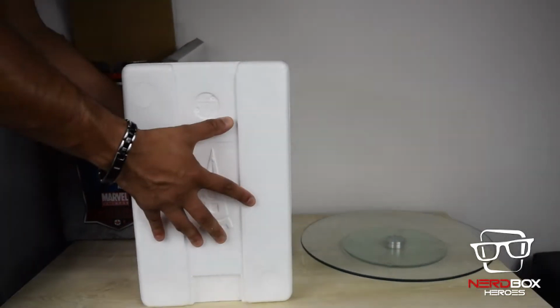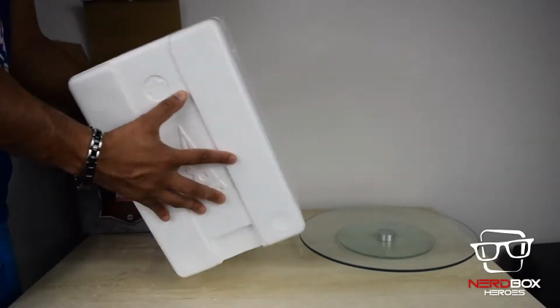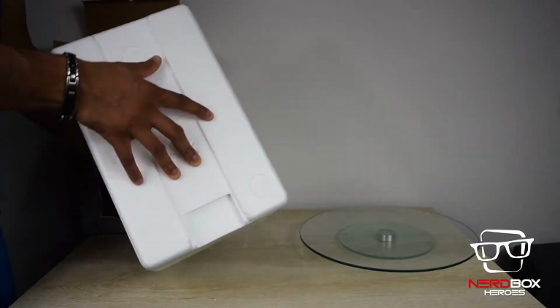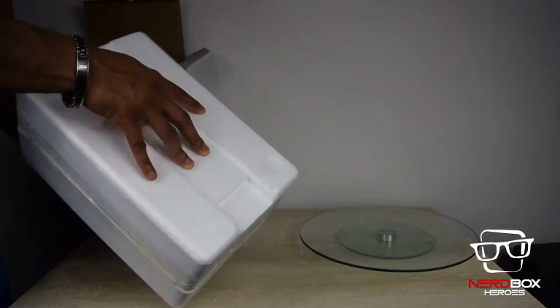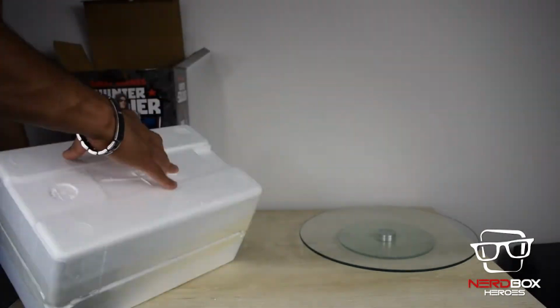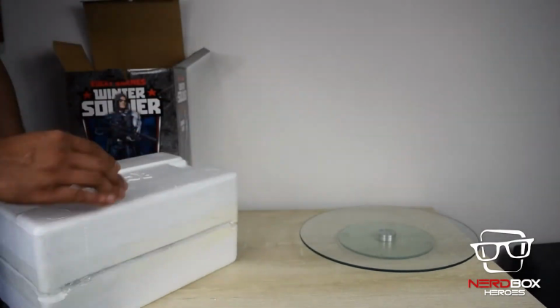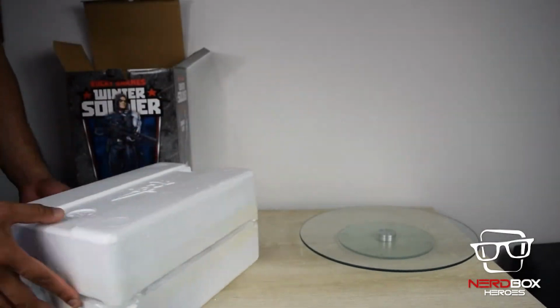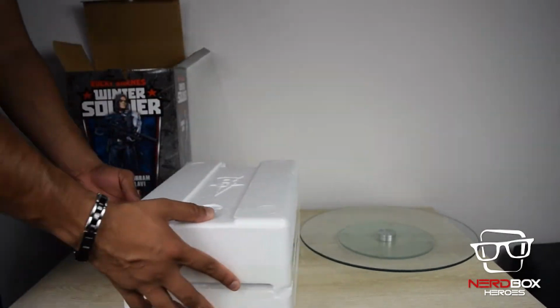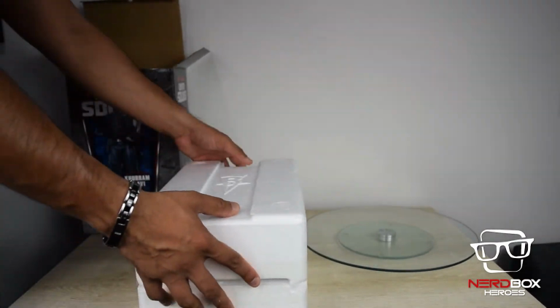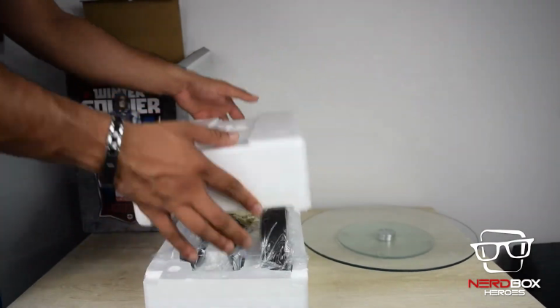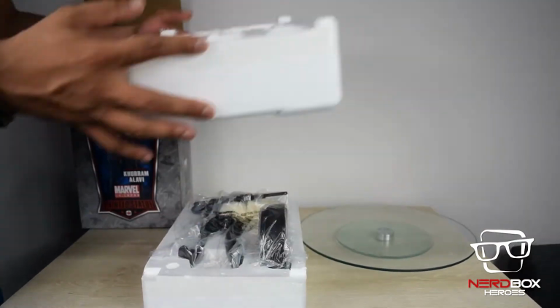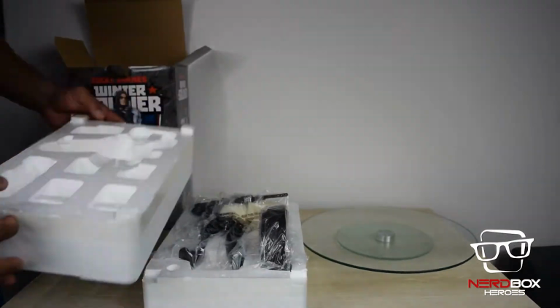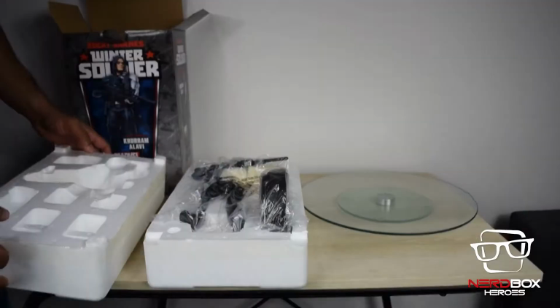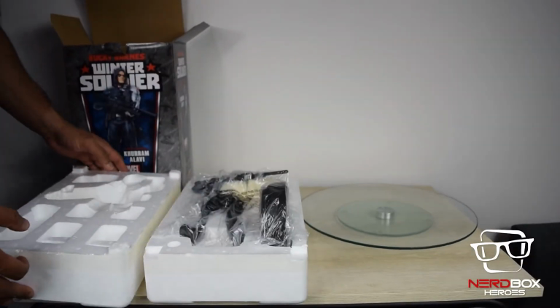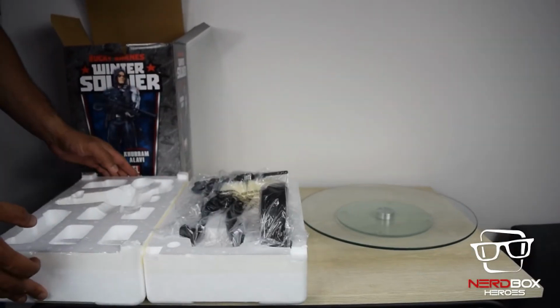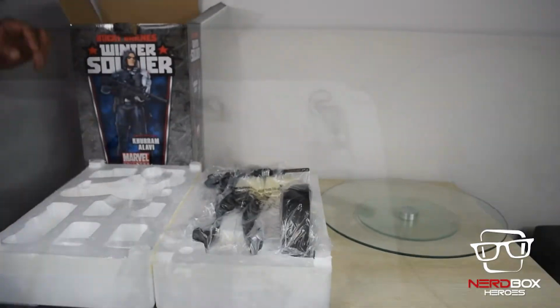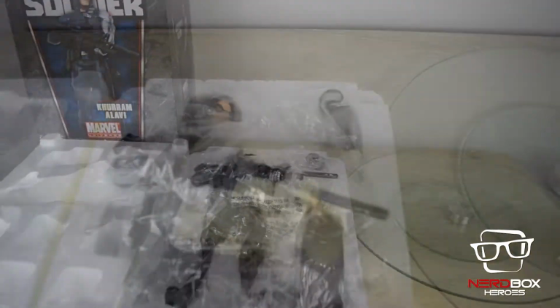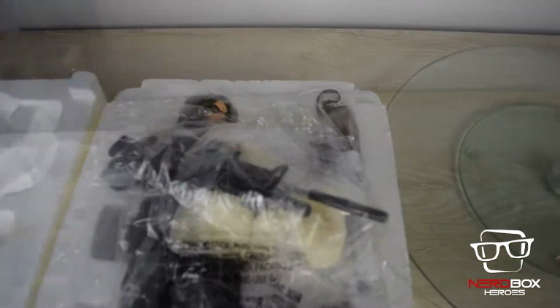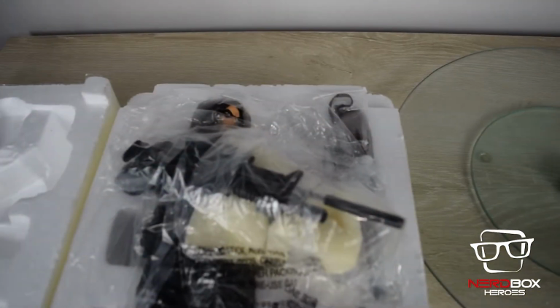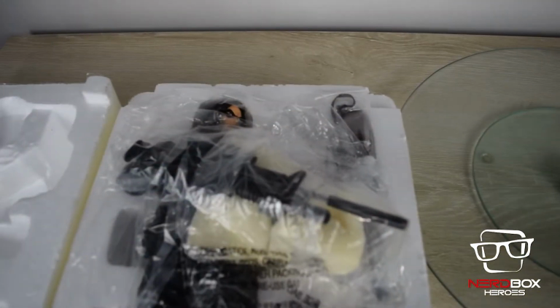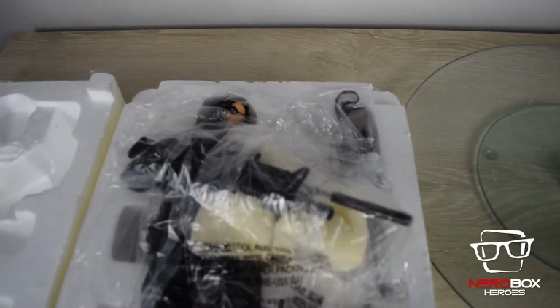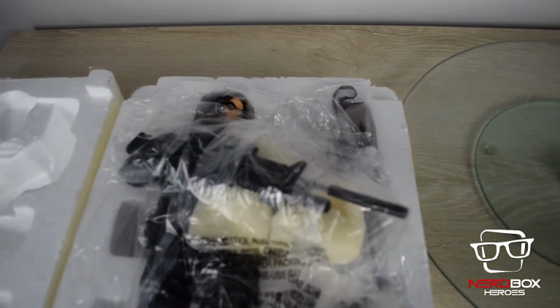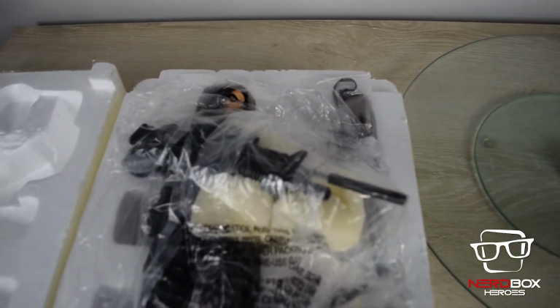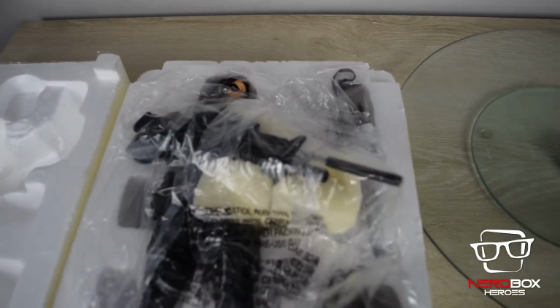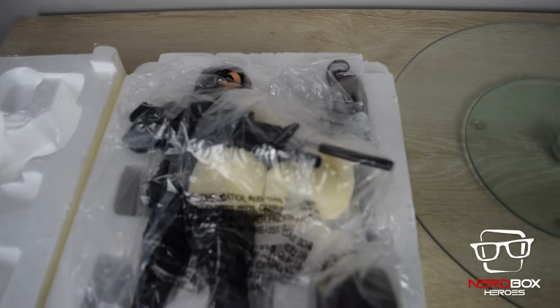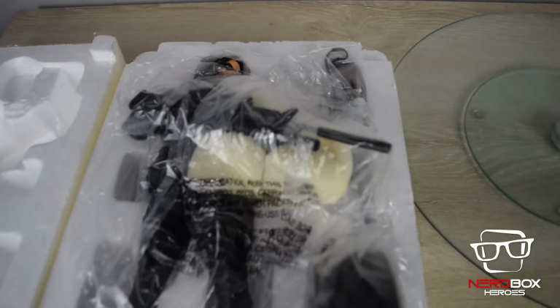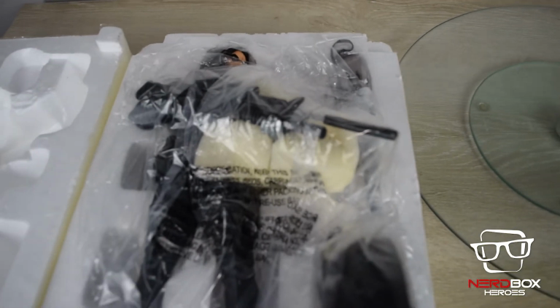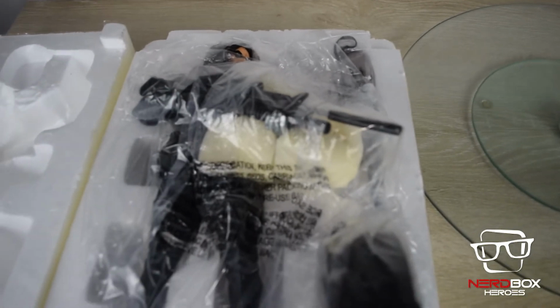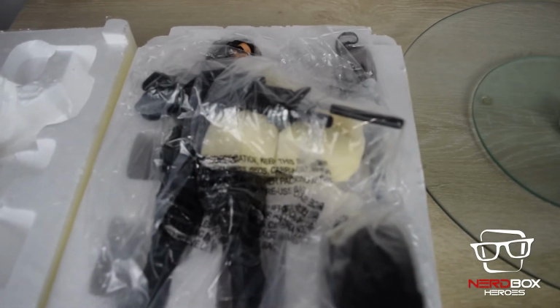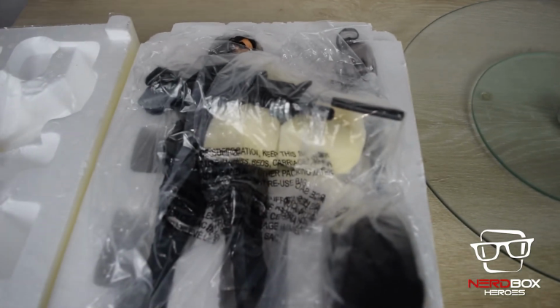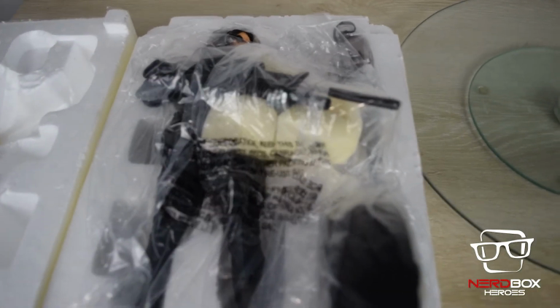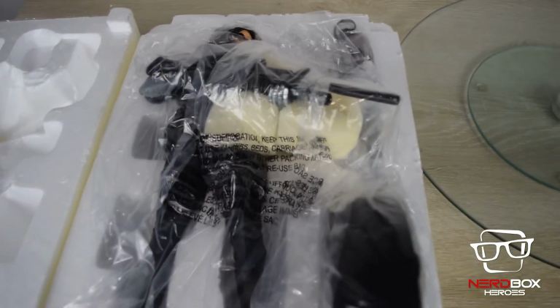Bucky Barnes is played by Sebastian Stan in Winter Soldier up to the movies Infinity War. Hope you guys enjoy the video. Let's unbox.